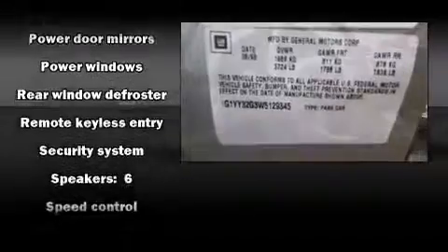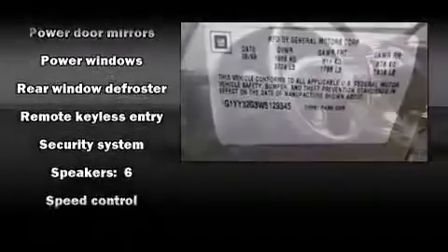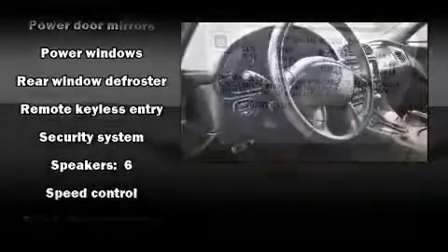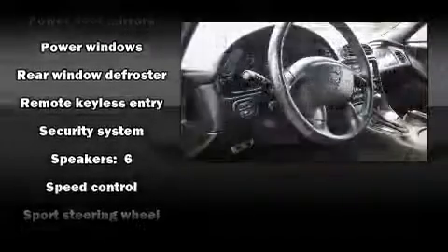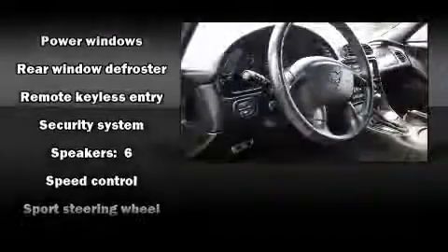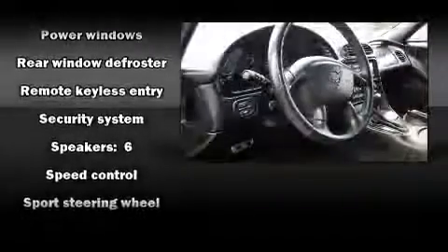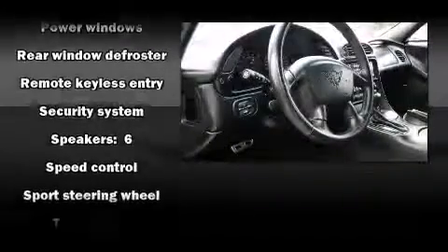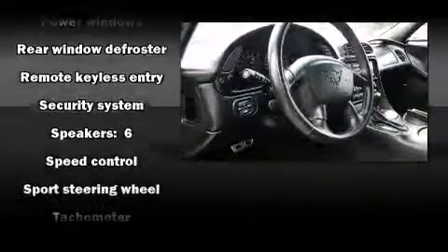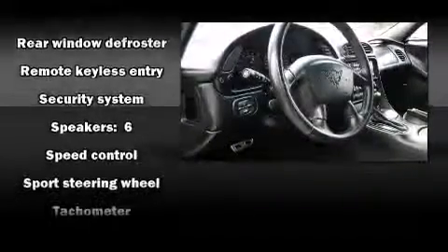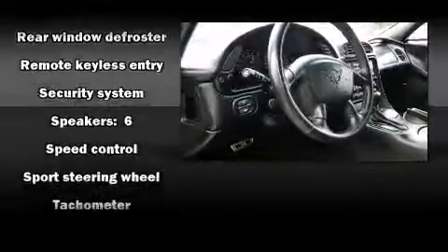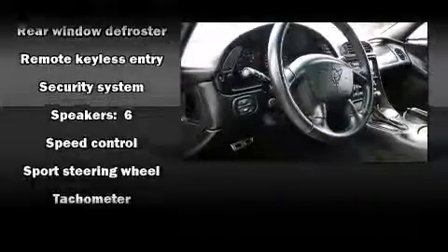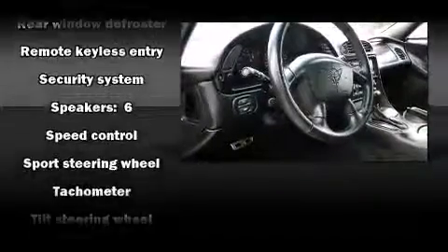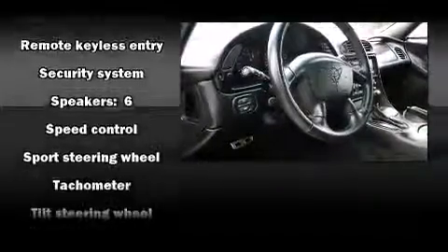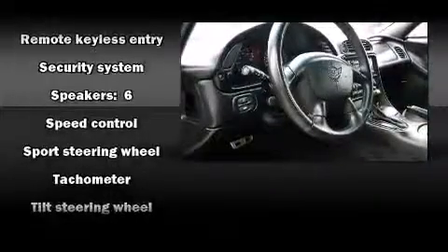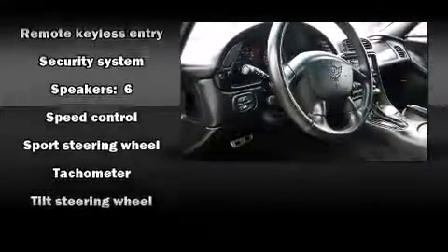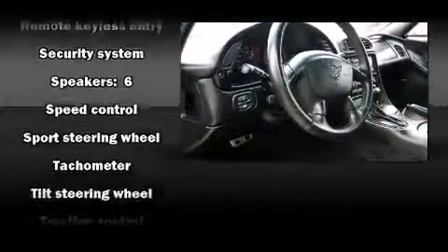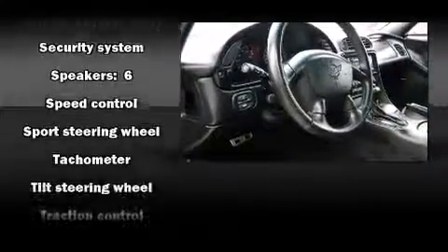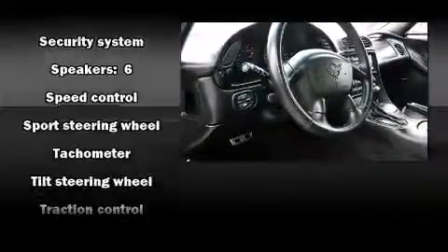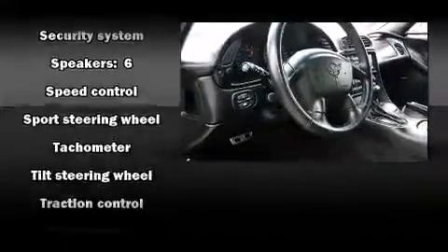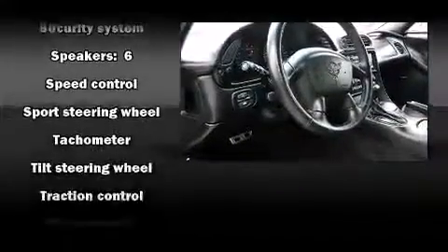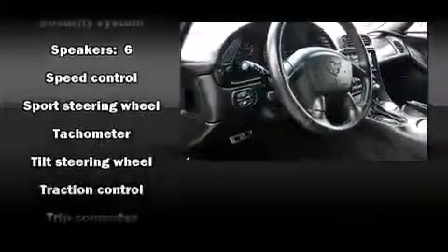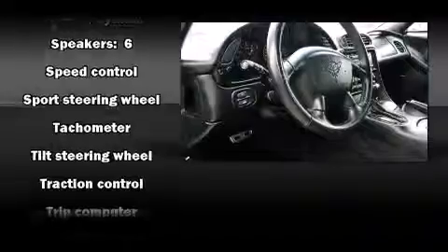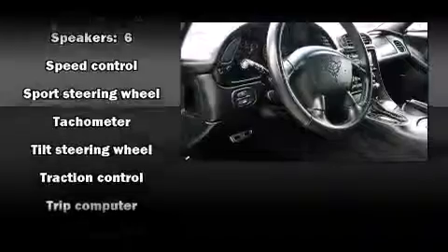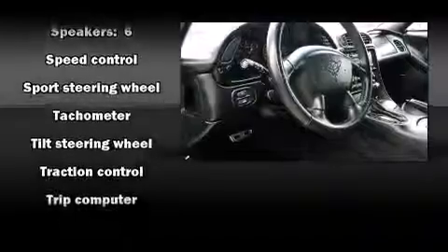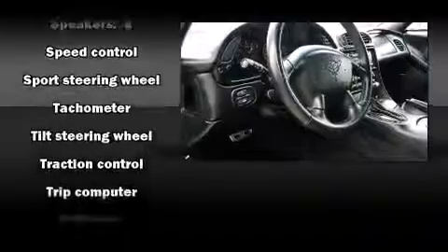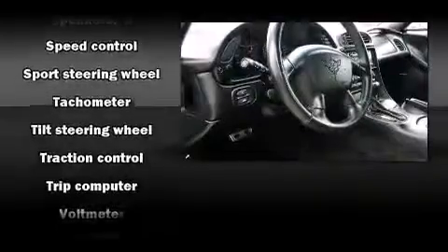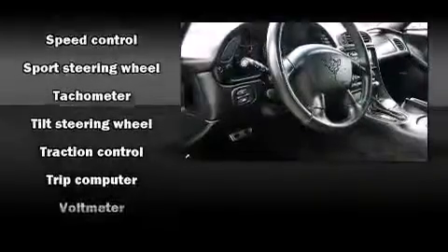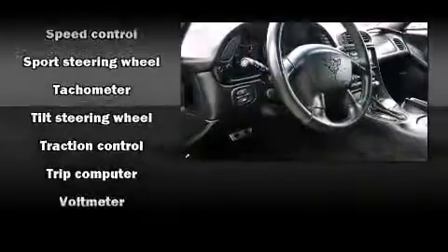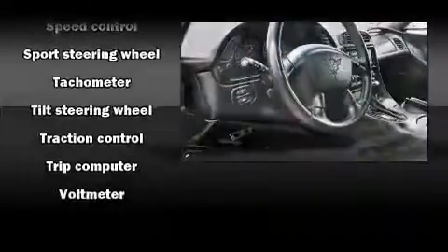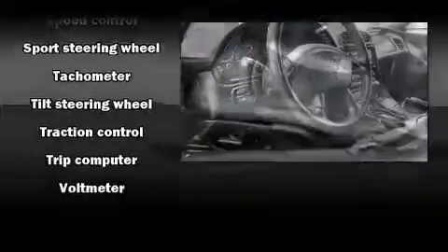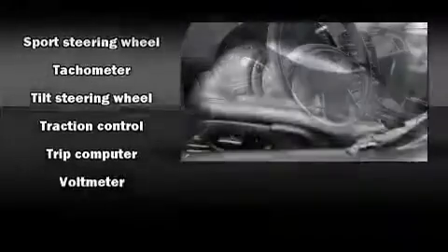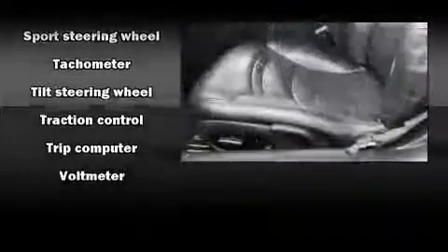Chevrolet also prioritized safety and security with features such as dual front impact airbags, traction control, a panic alarm, and four-wheel disc brakes with ABS.